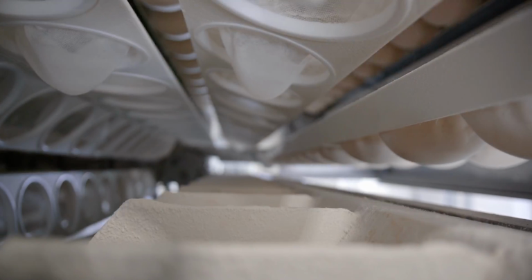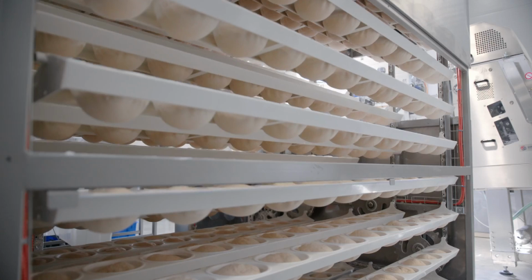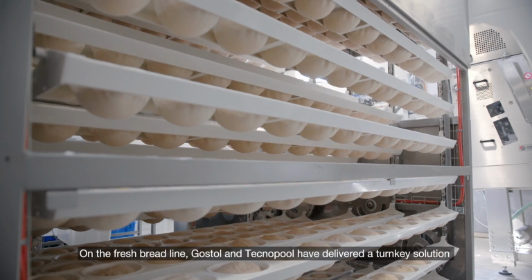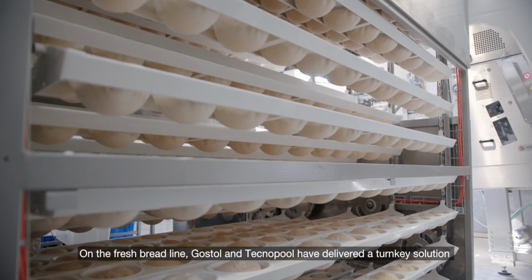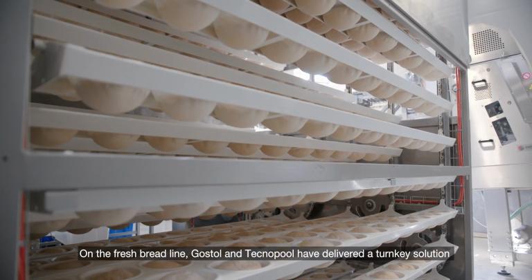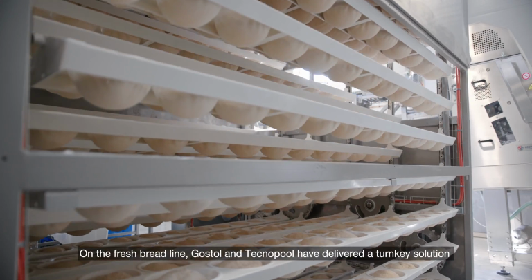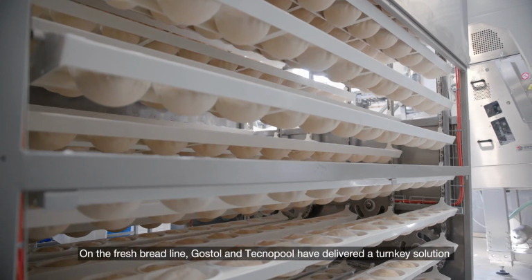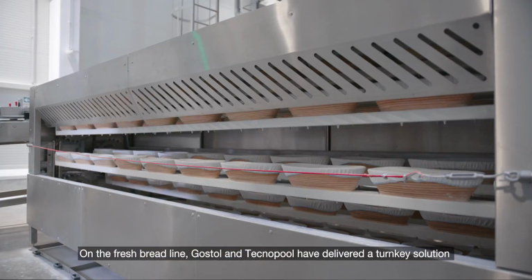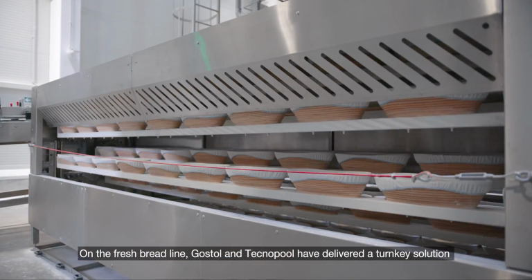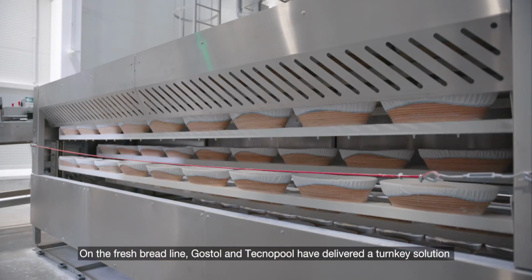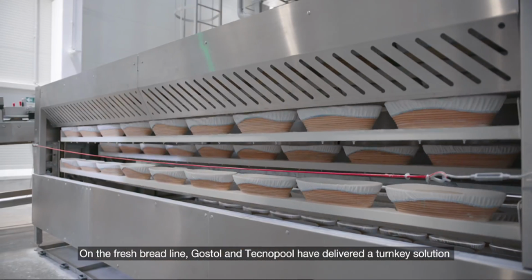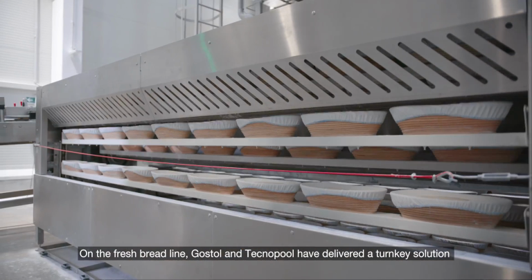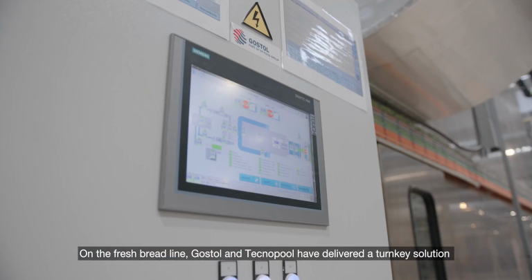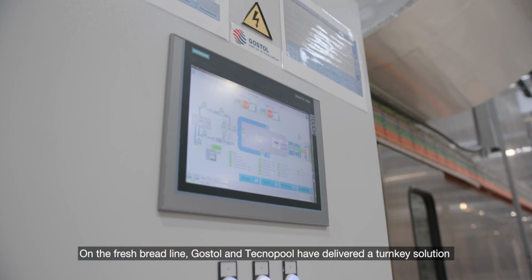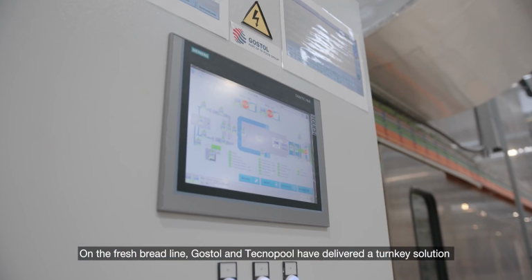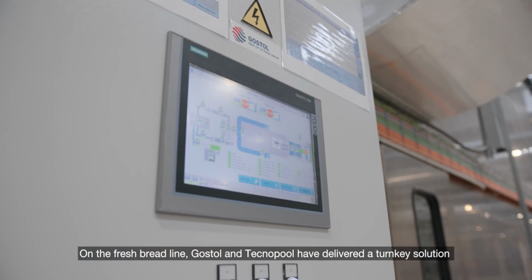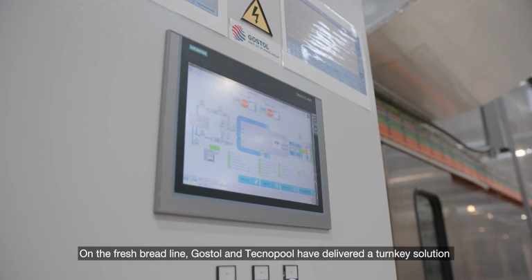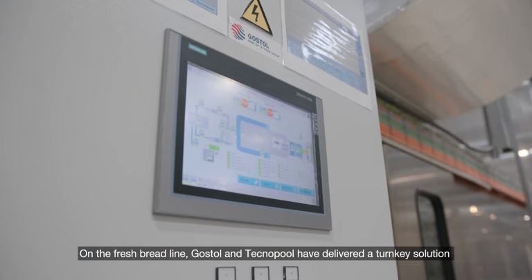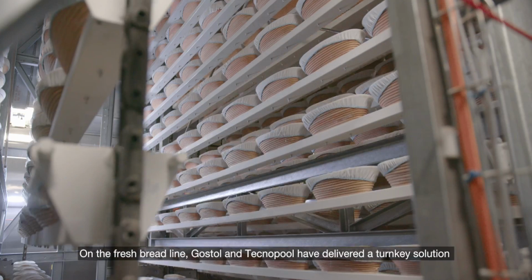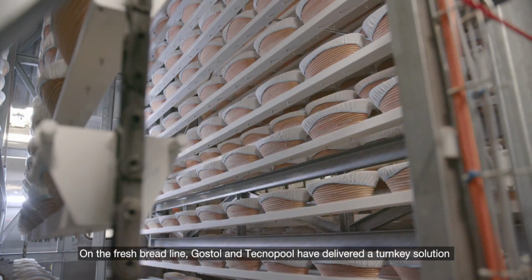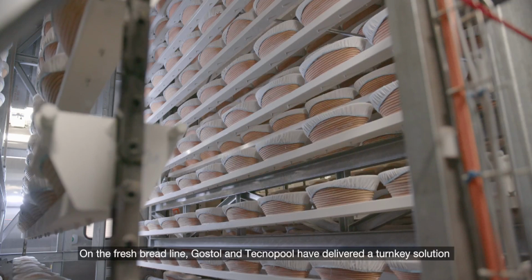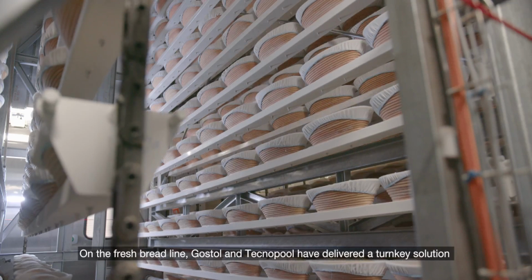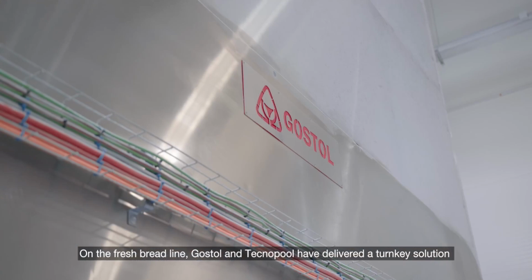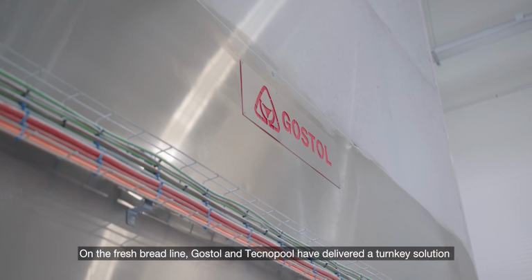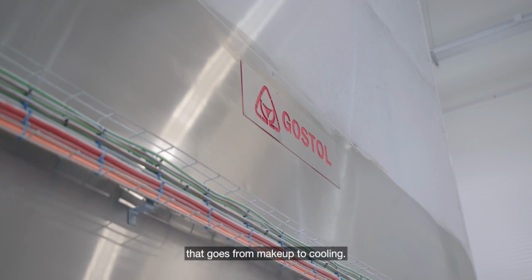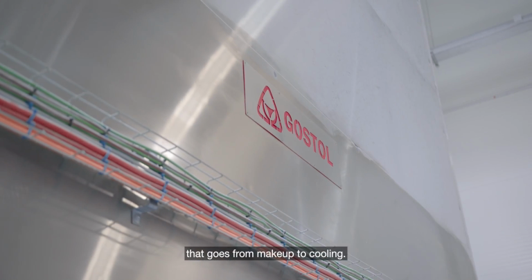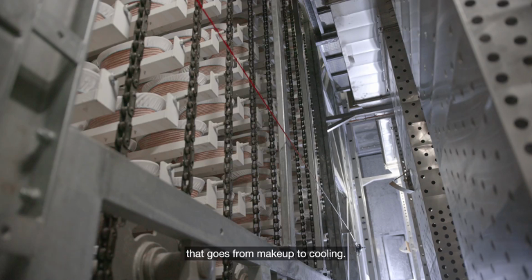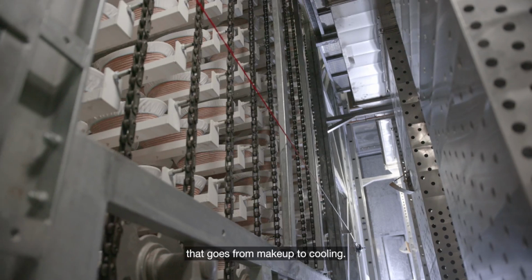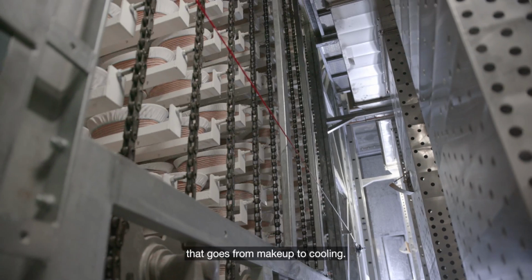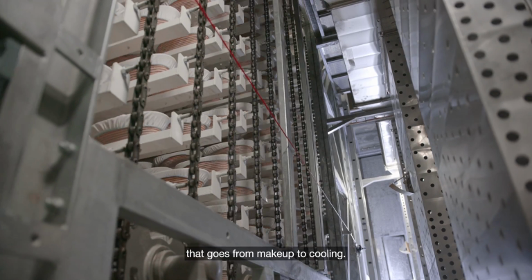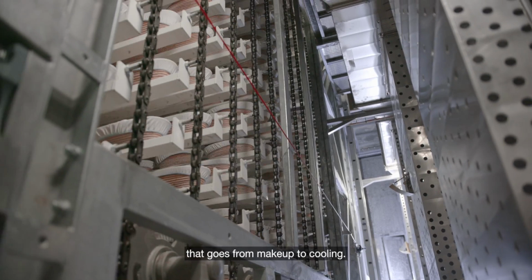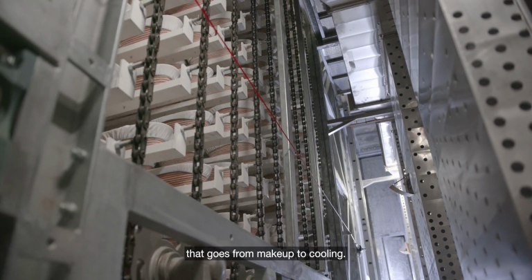On the fresh bread line, Gostol and Technopool have delivered a turnkey solution that goes from makeup to cooling.